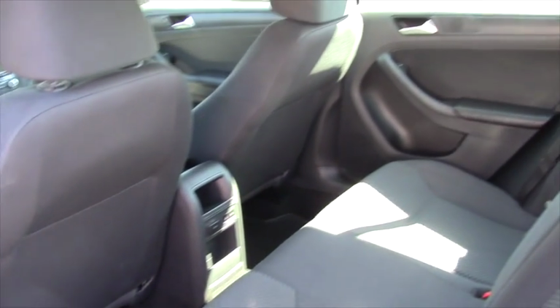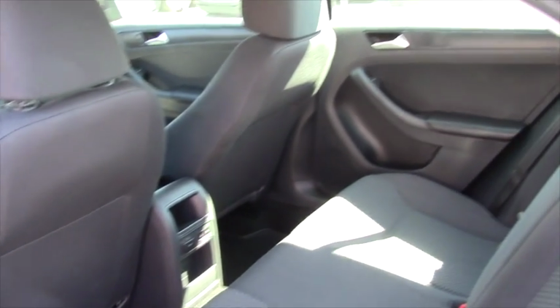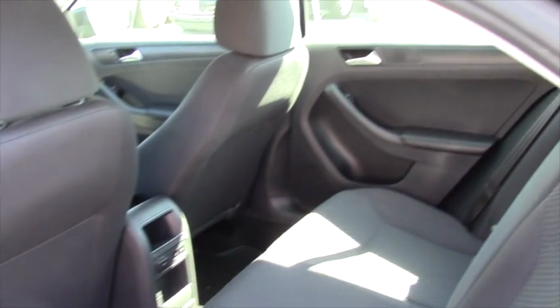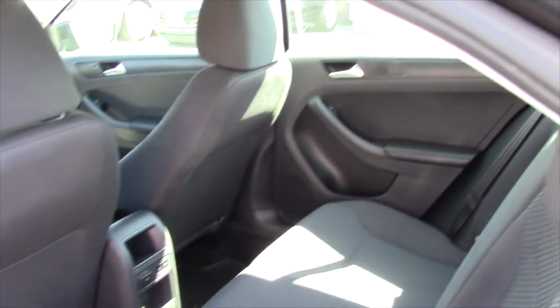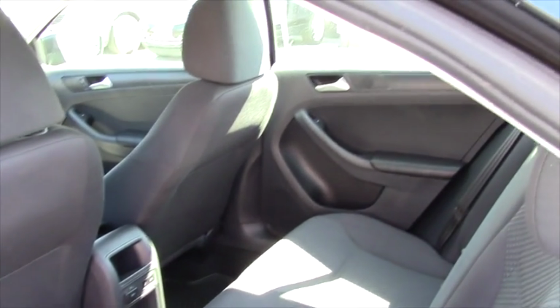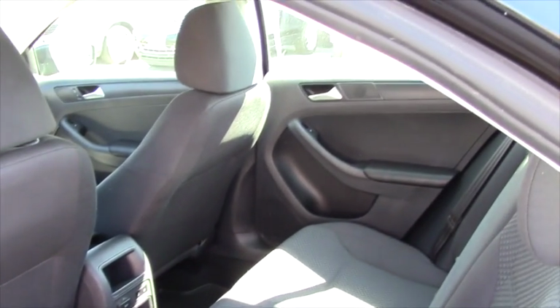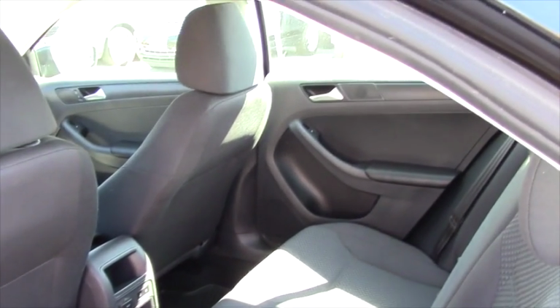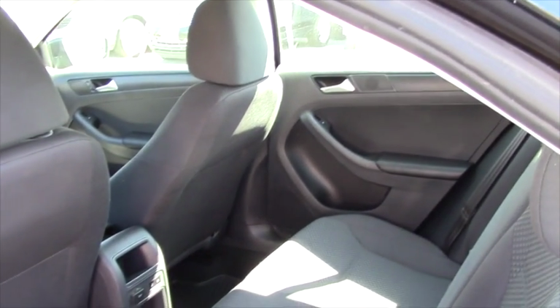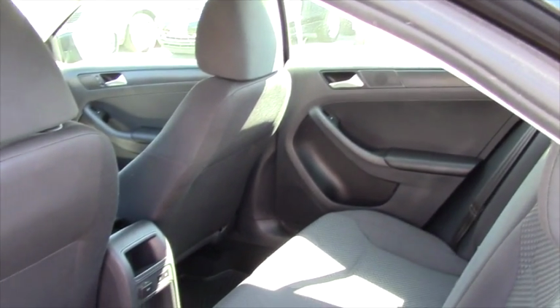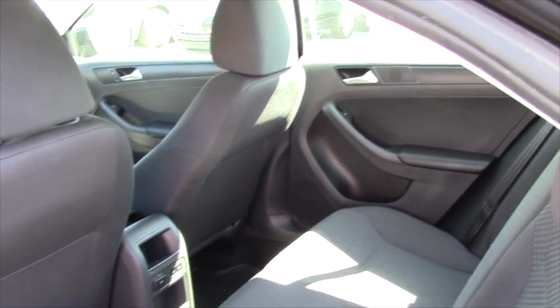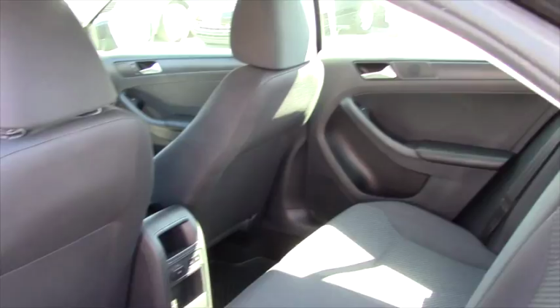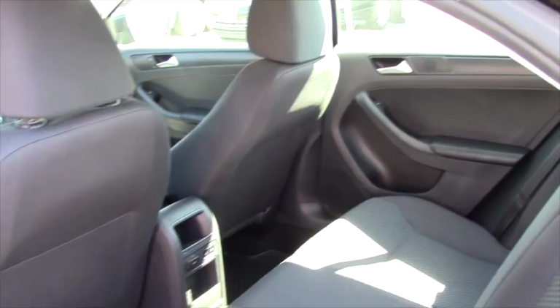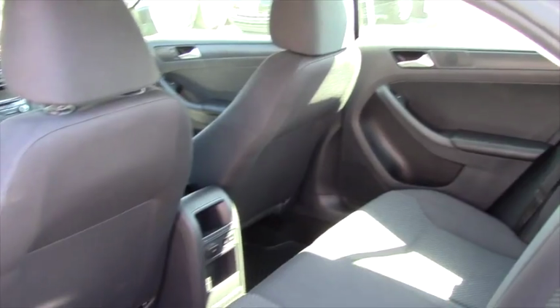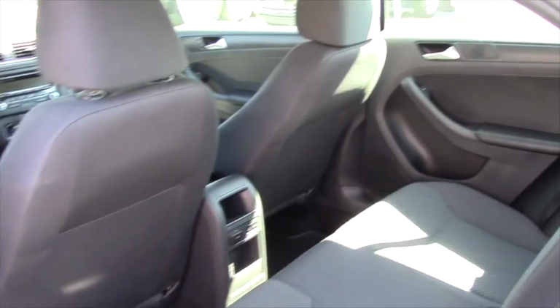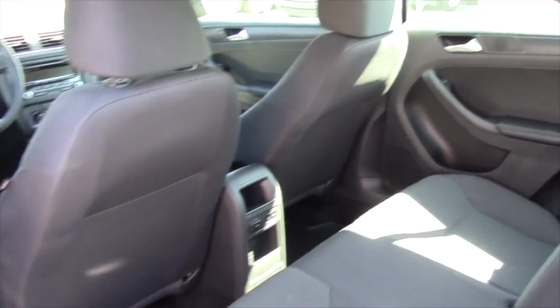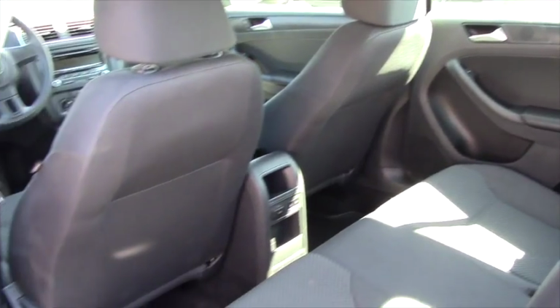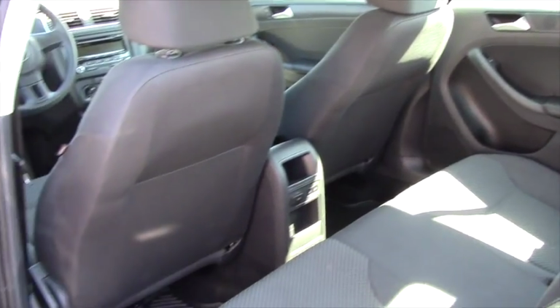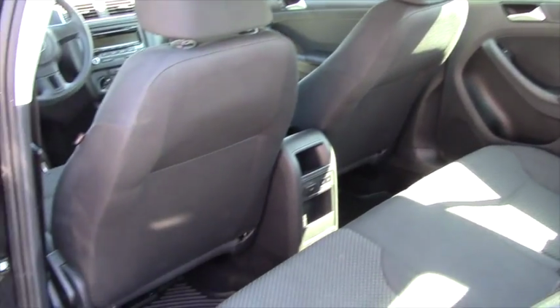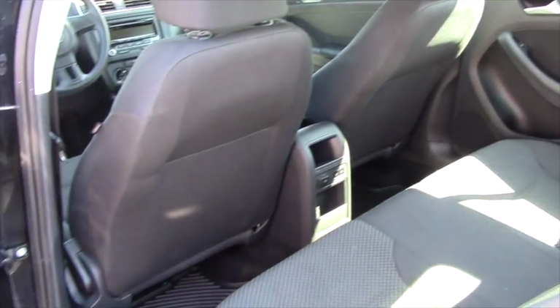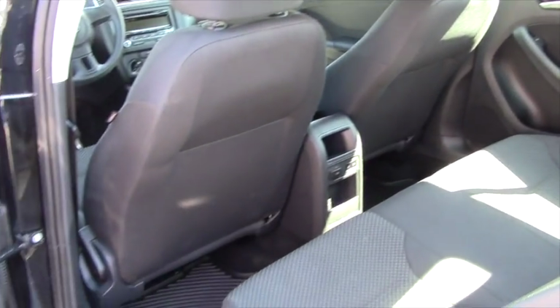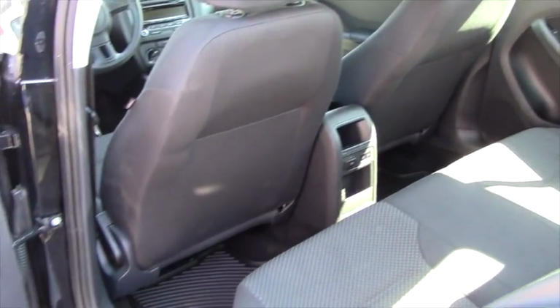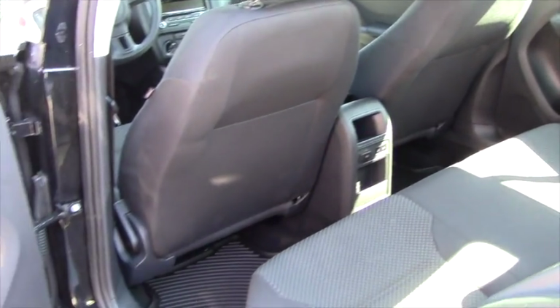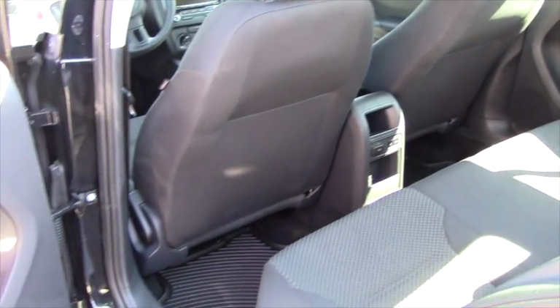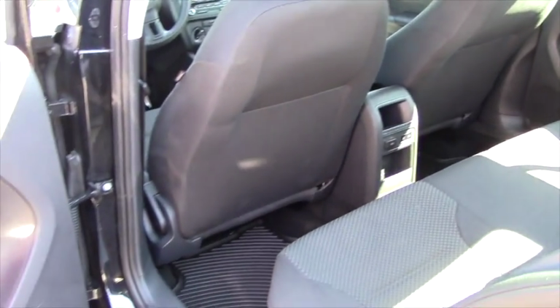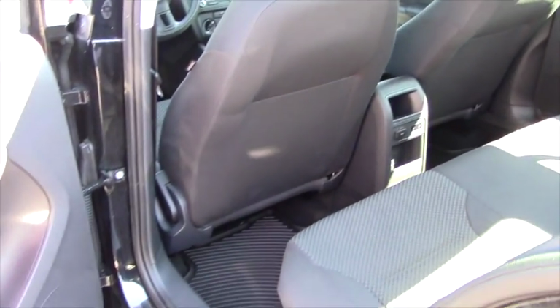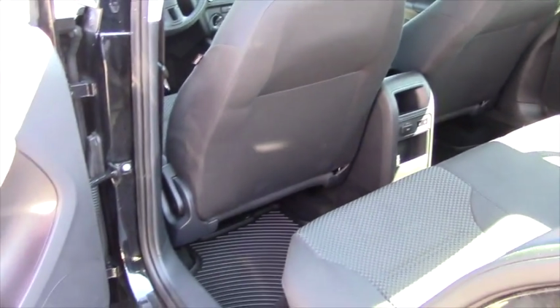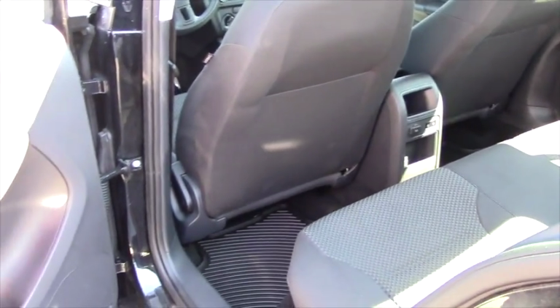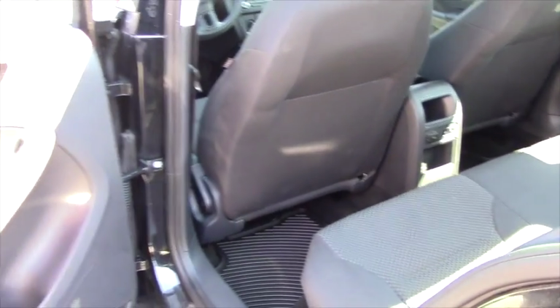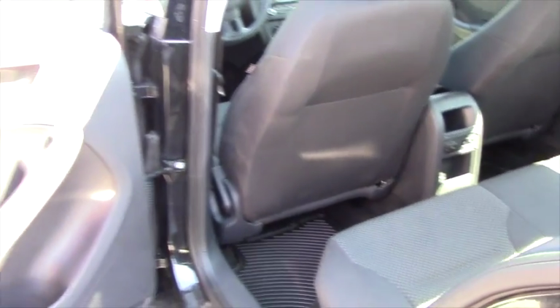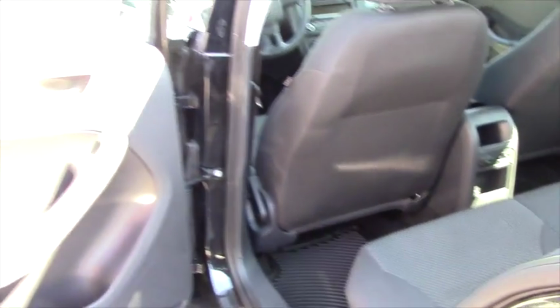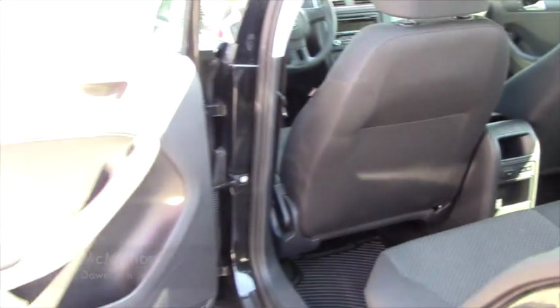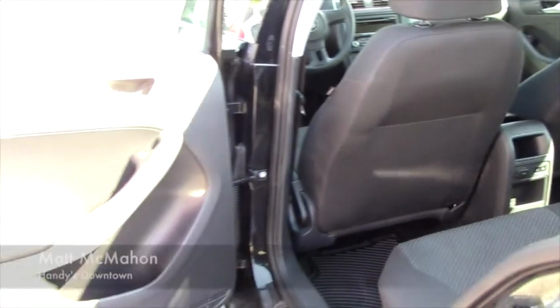German cars aren't really known for their back seat room, but they really stepped up their game and put a lot more room in the back of these Jettas.